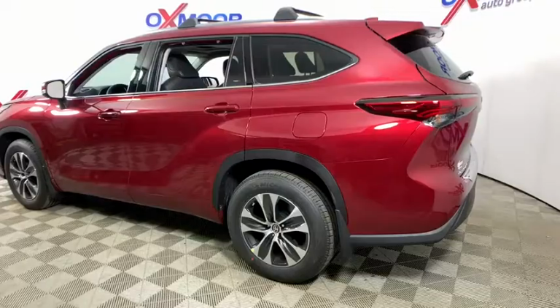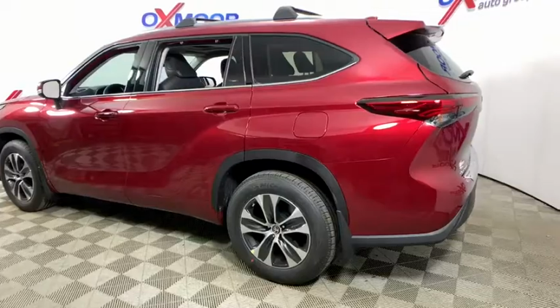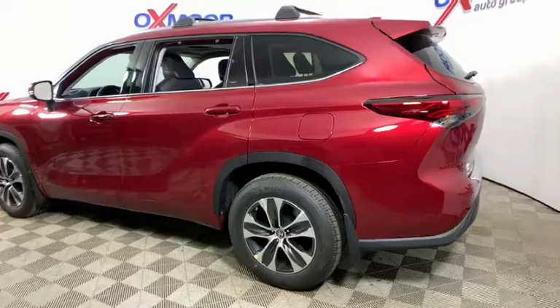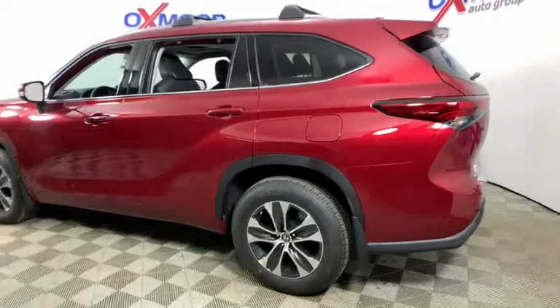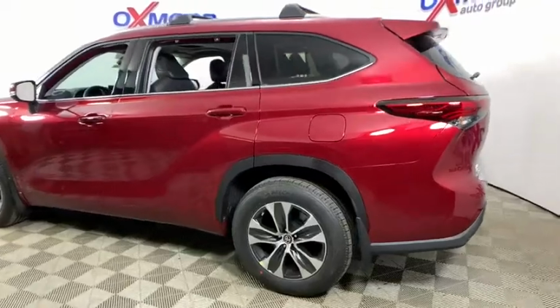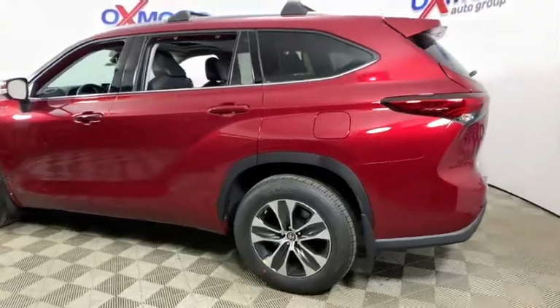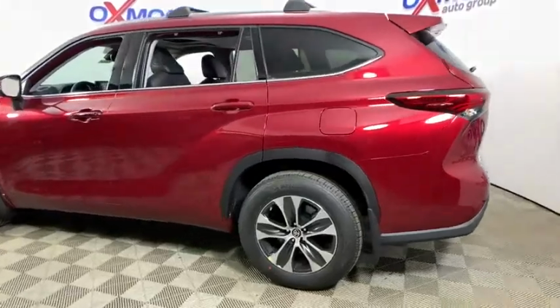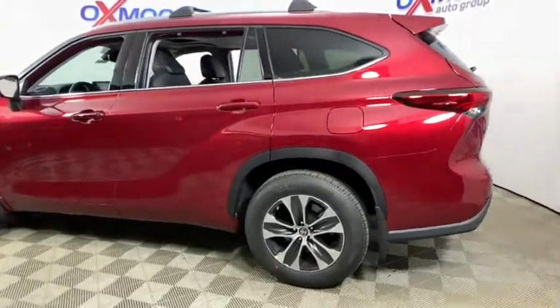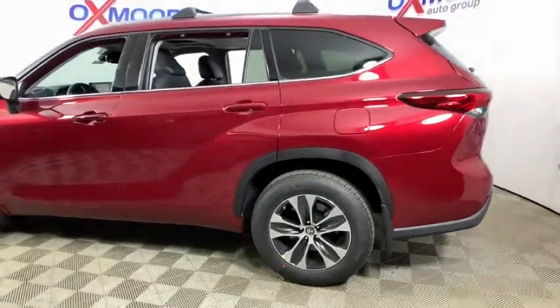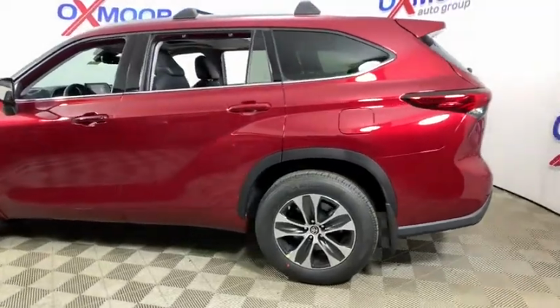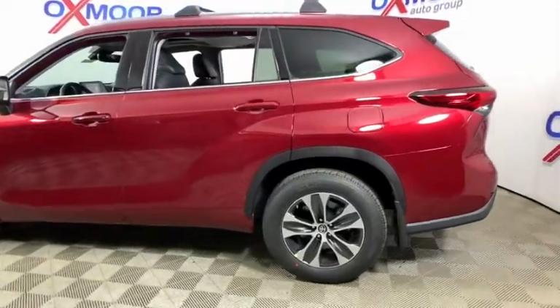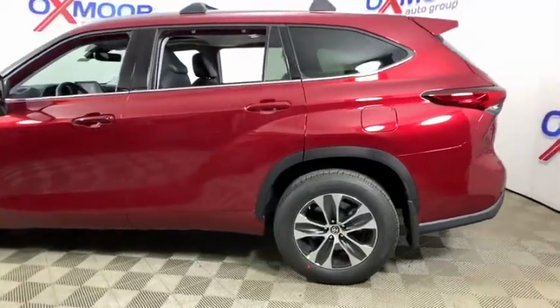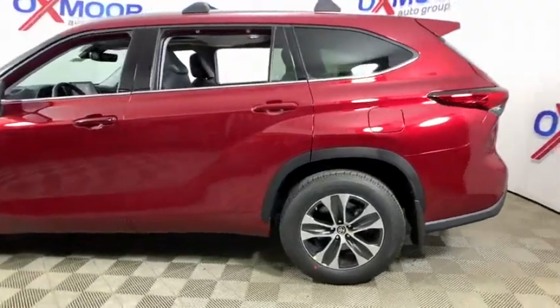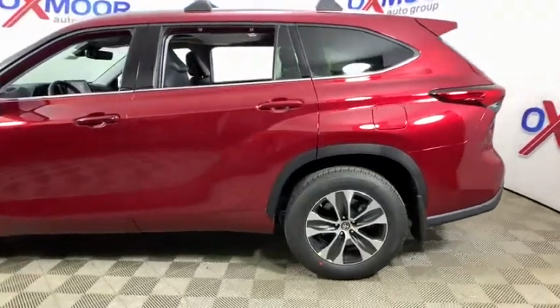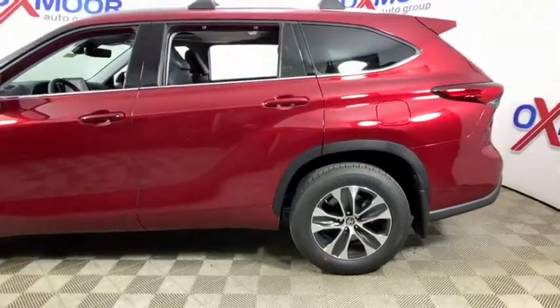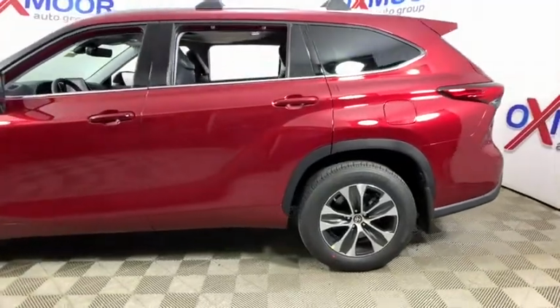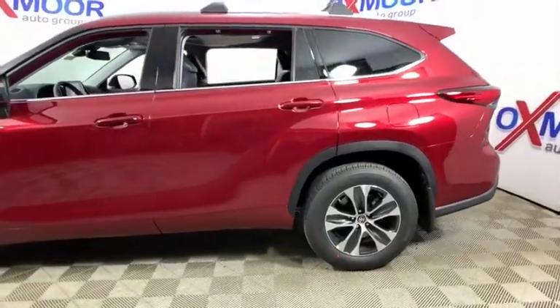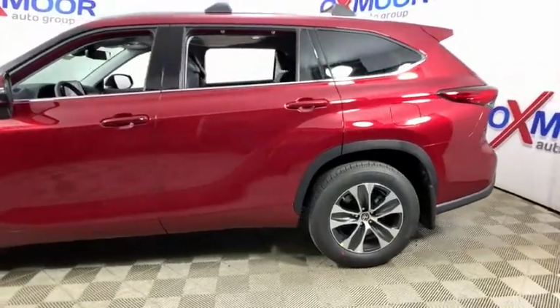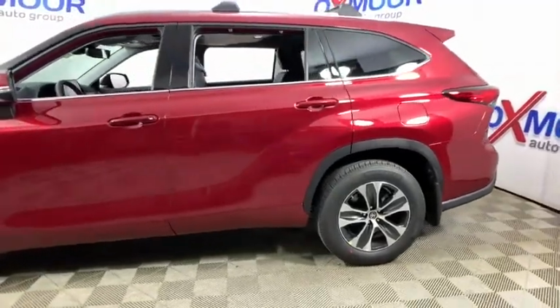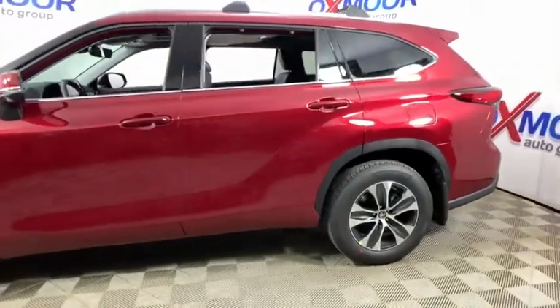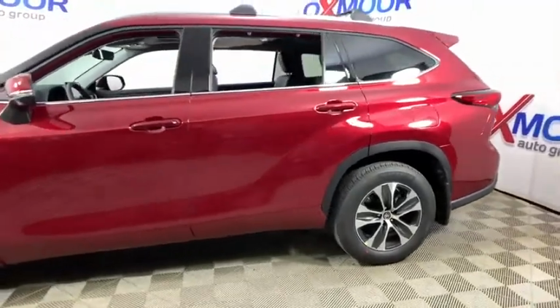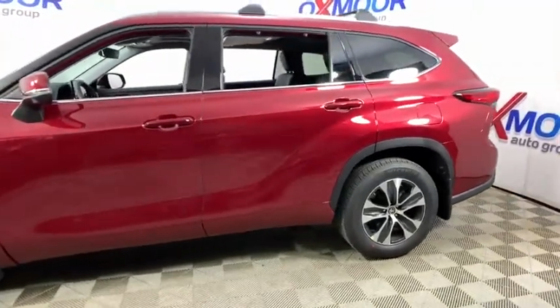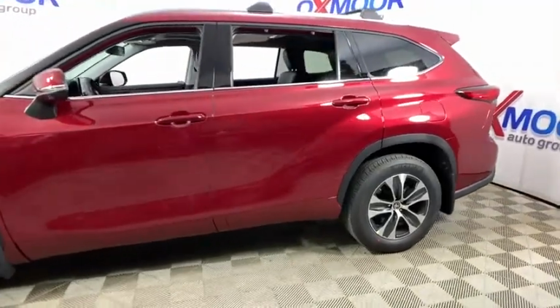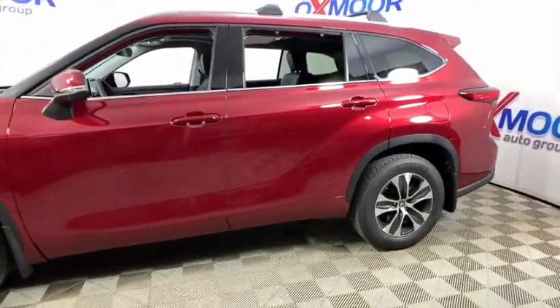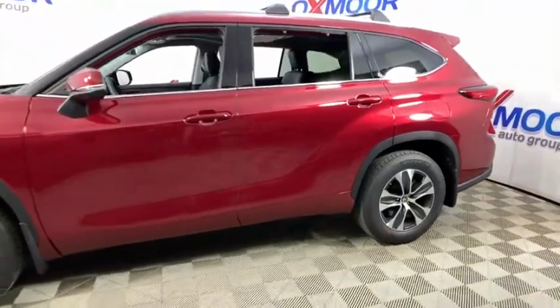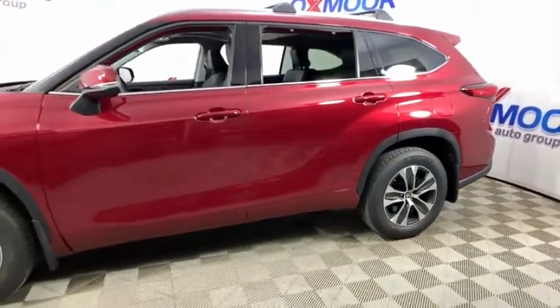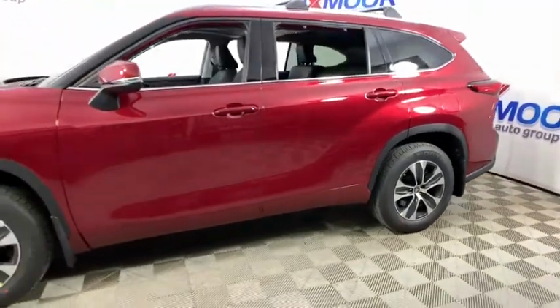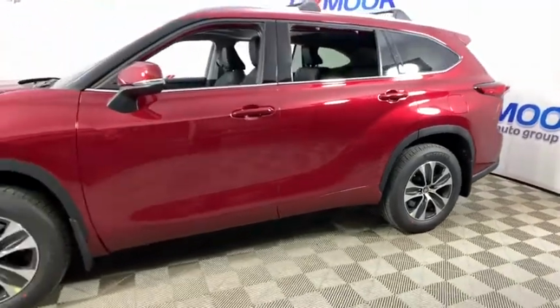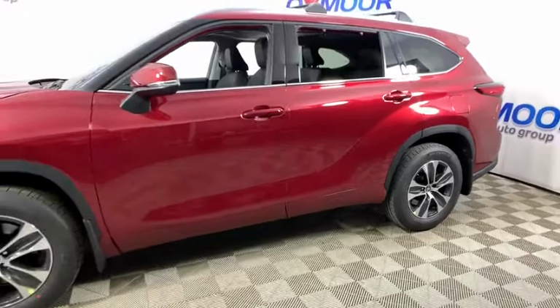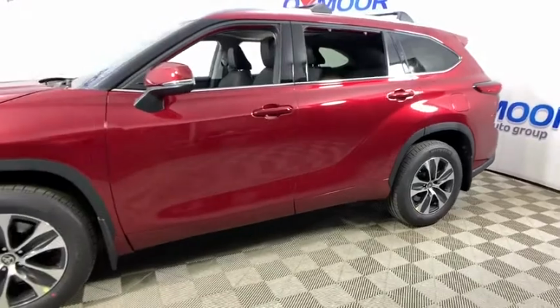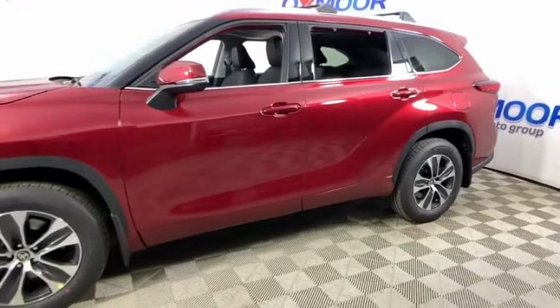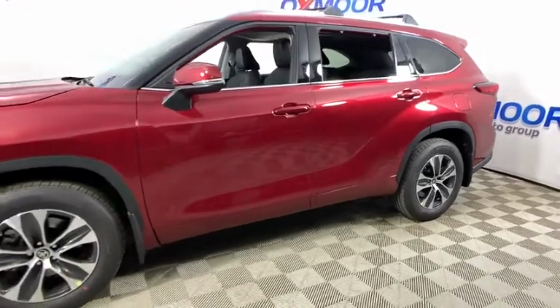Take a ride in the 2020 Toyota Highlander. The Highlander is the SUV that's thought of everything.